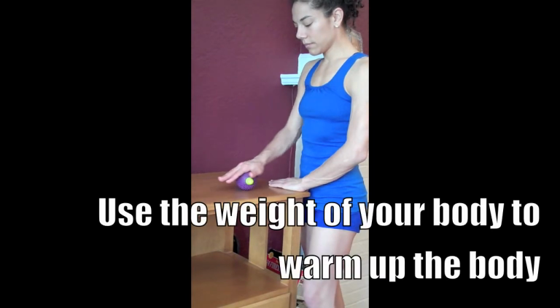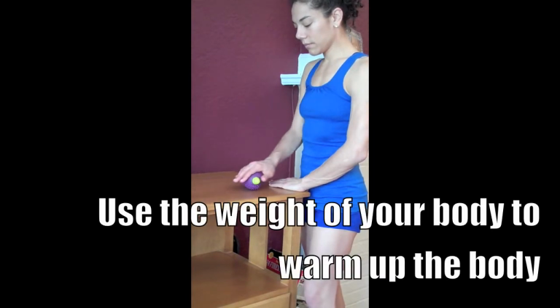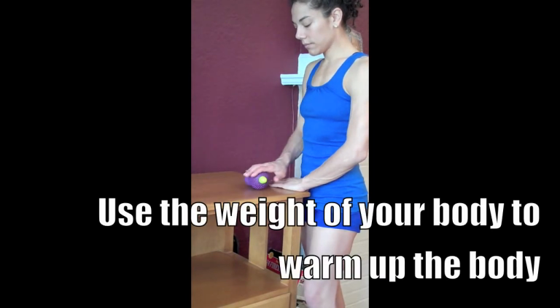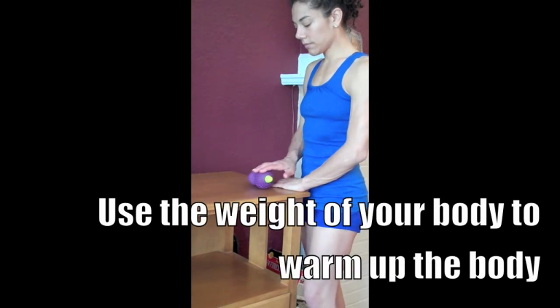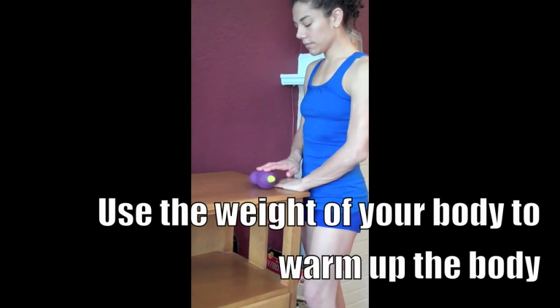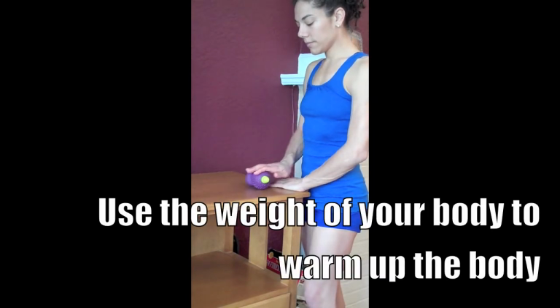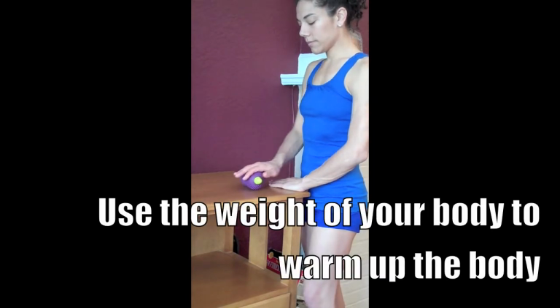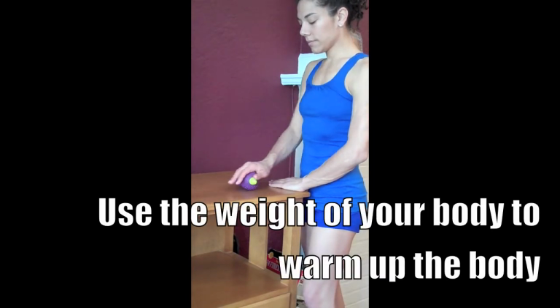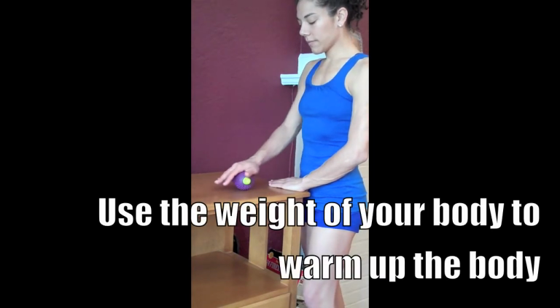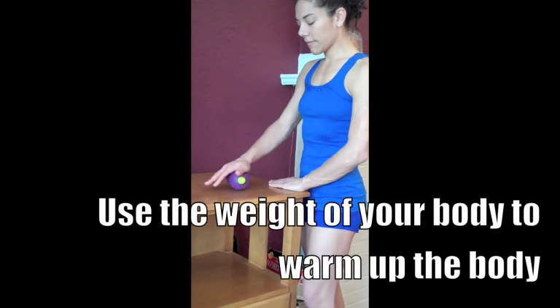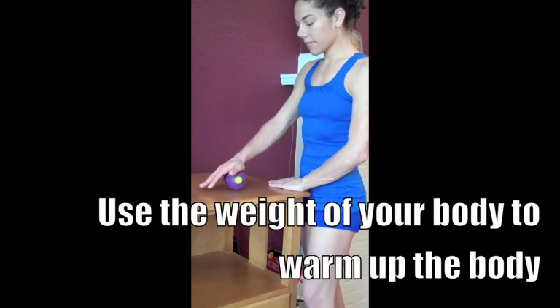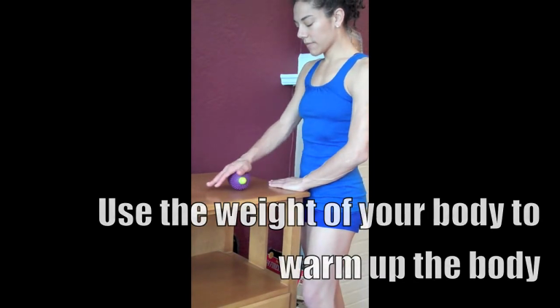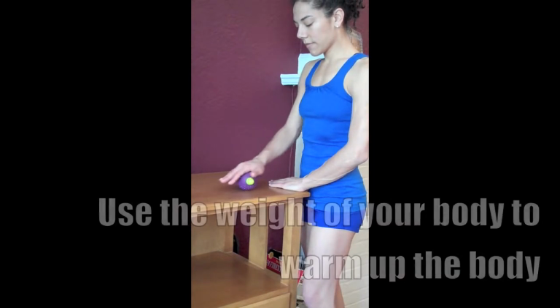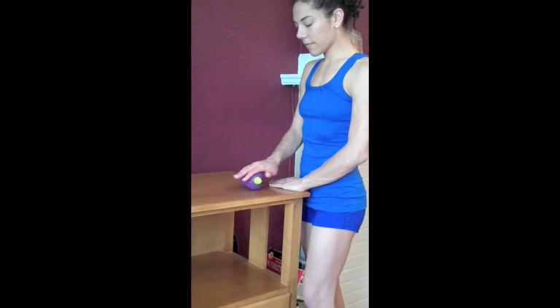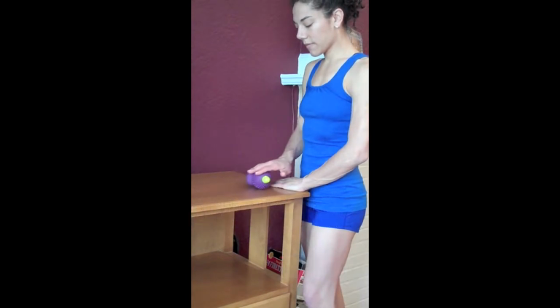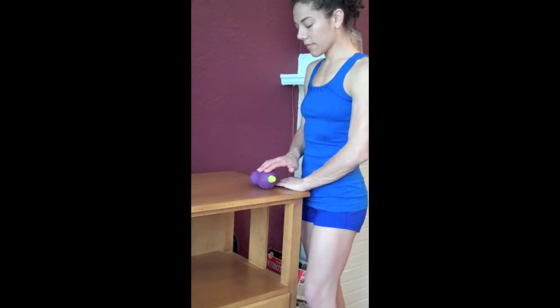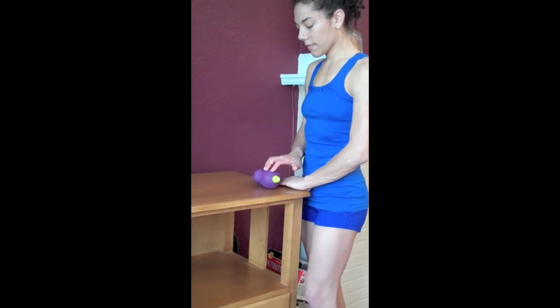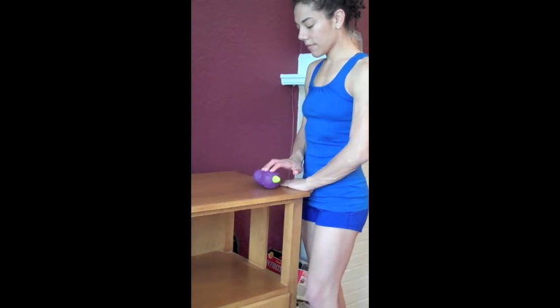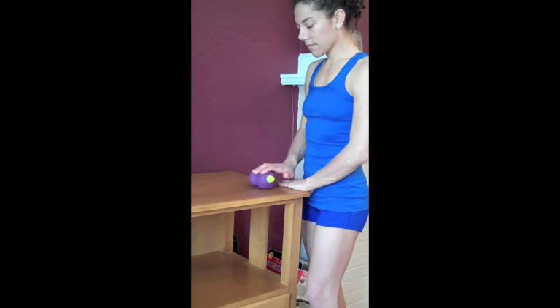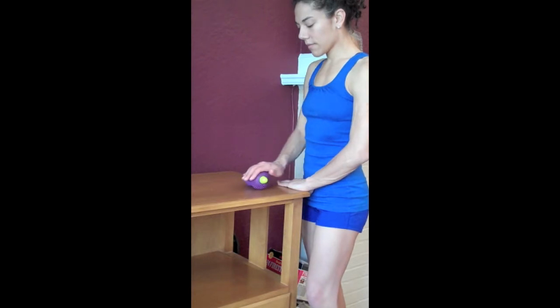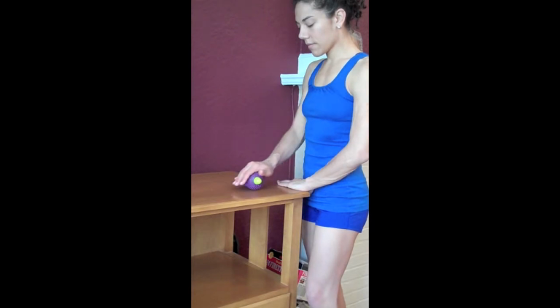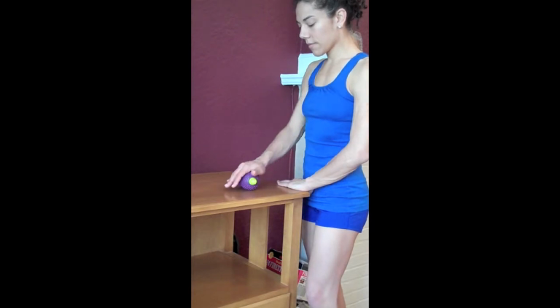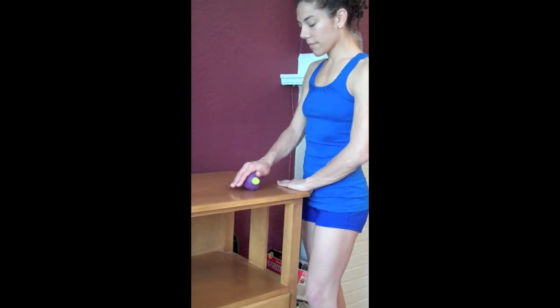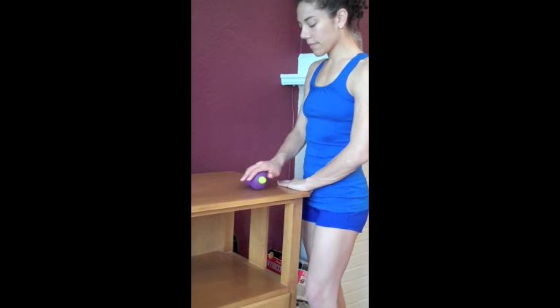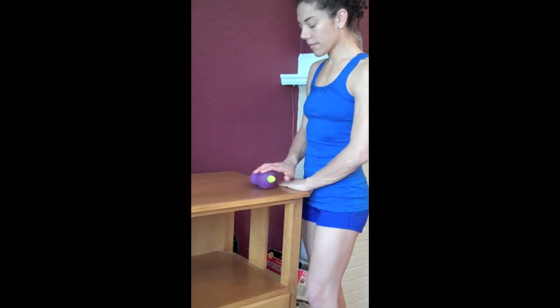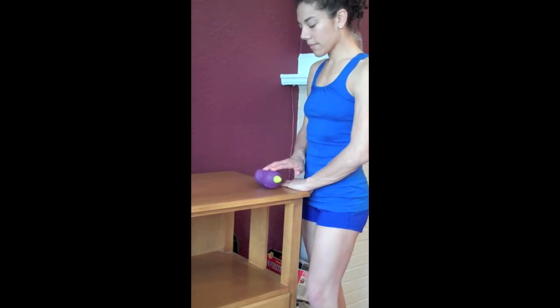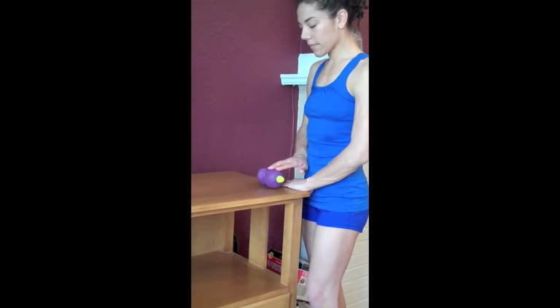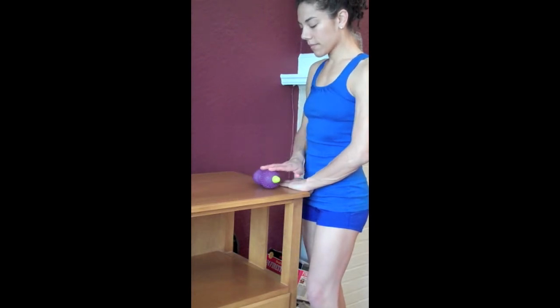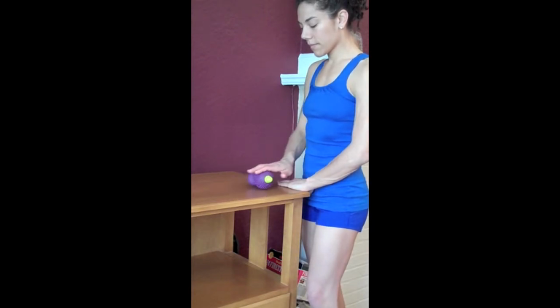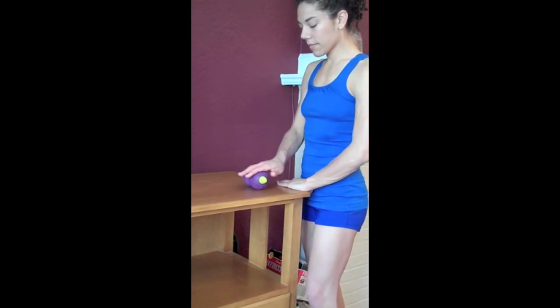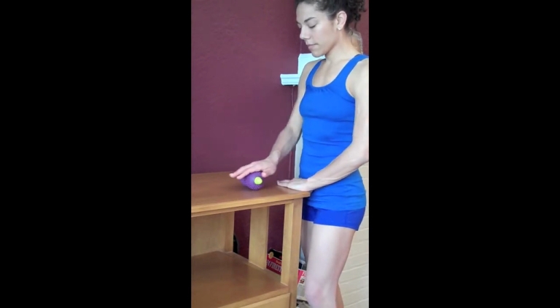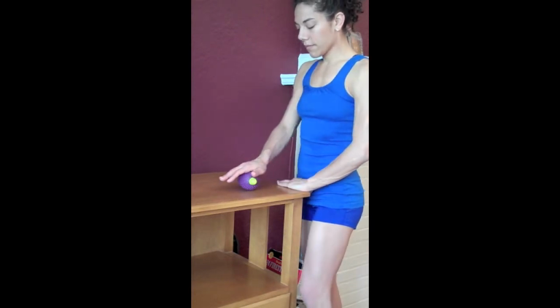It's important to begin by warming up the muscles first. In this case, Christy is rolling back and forth across the nubbin fingers.